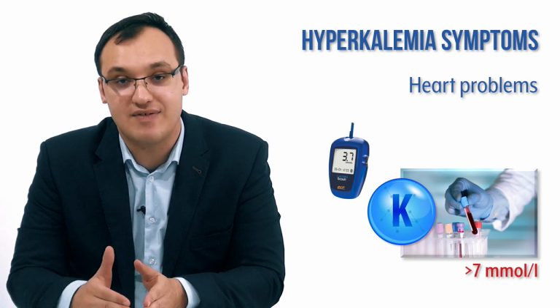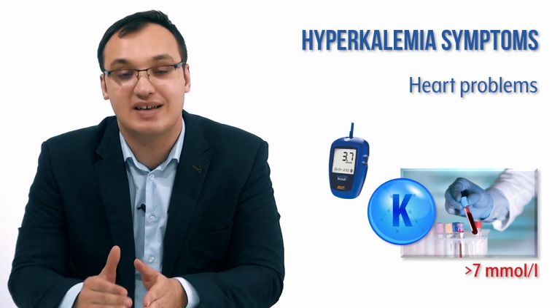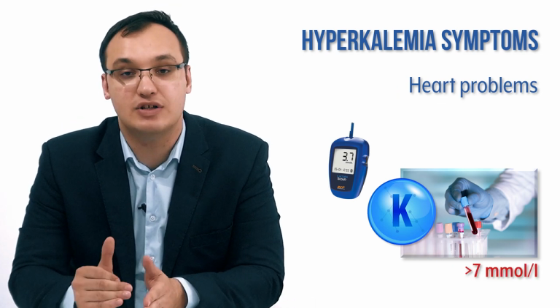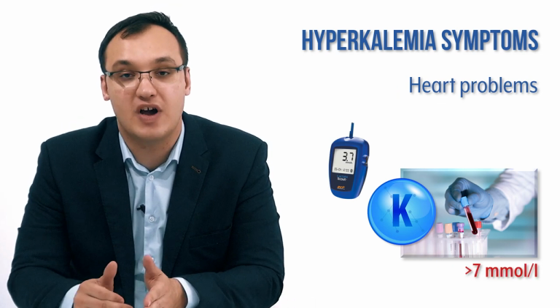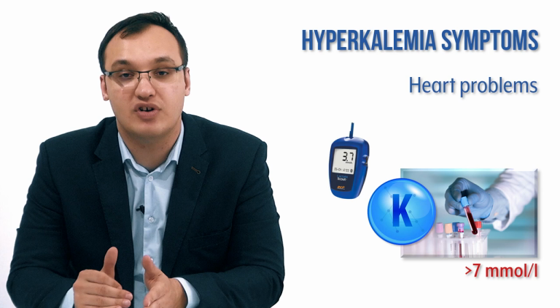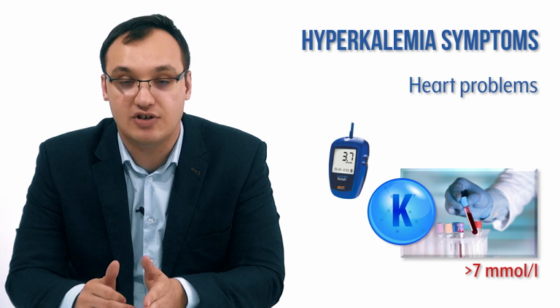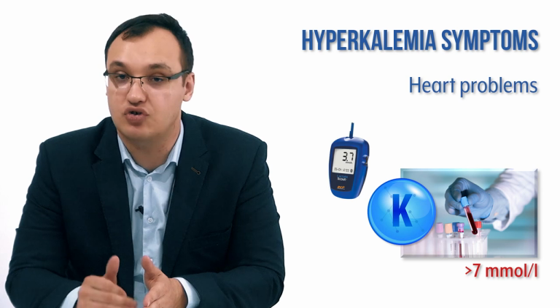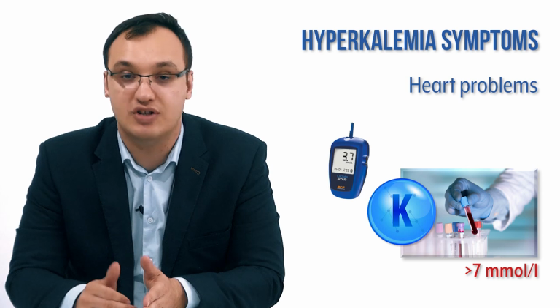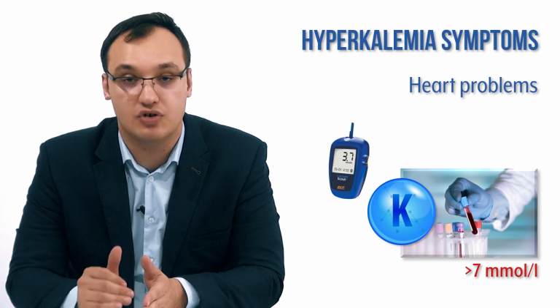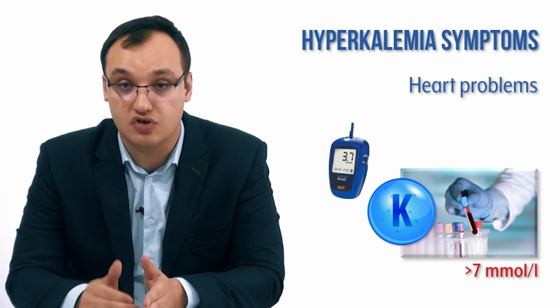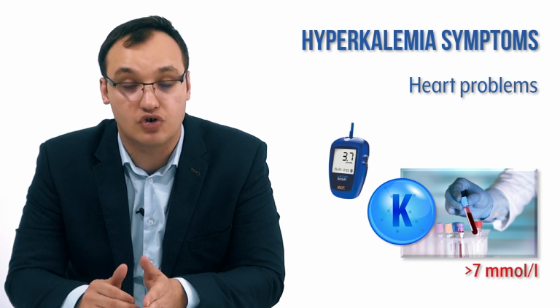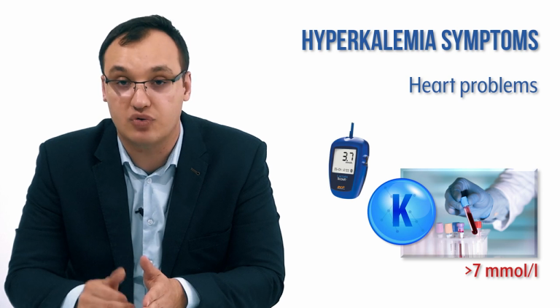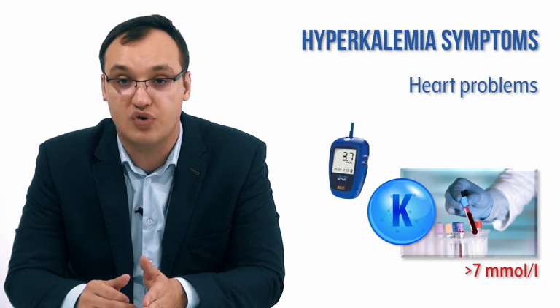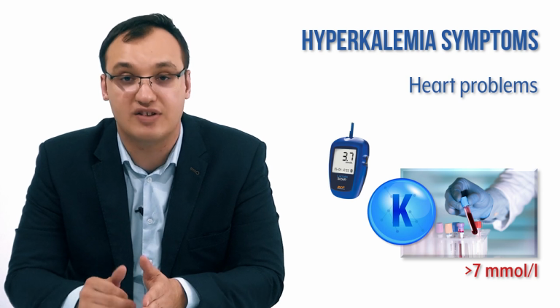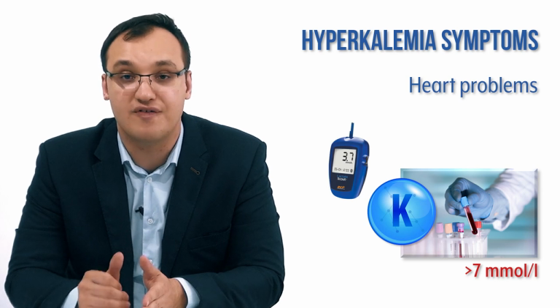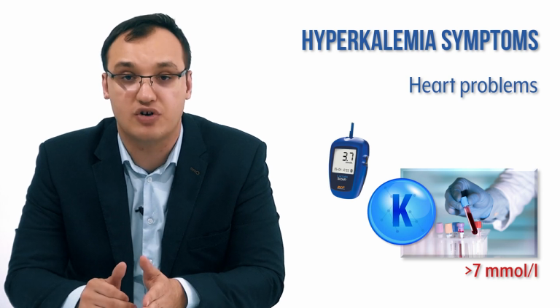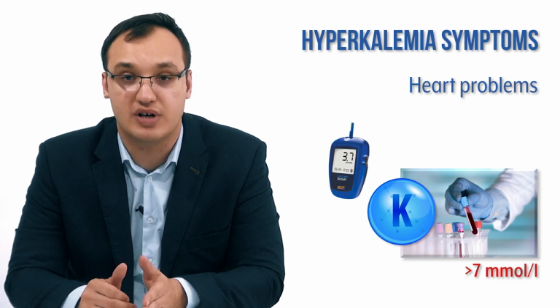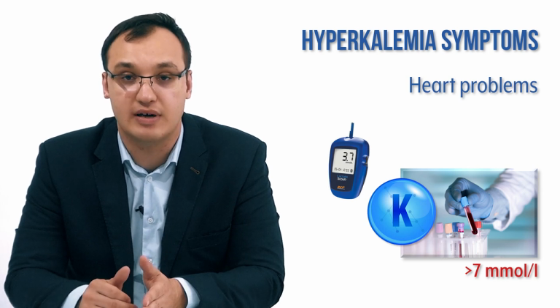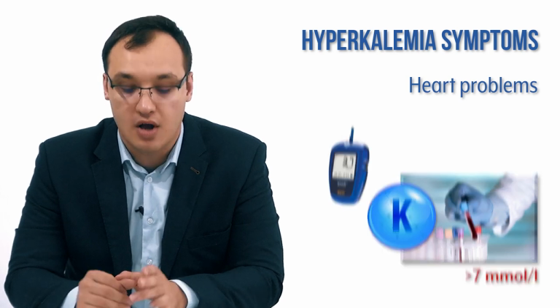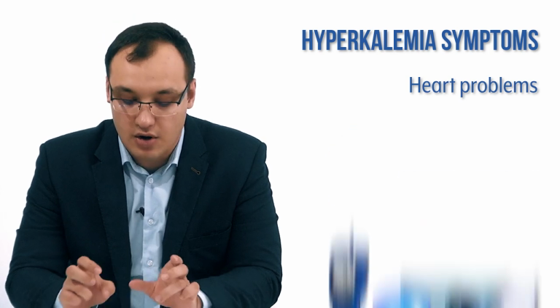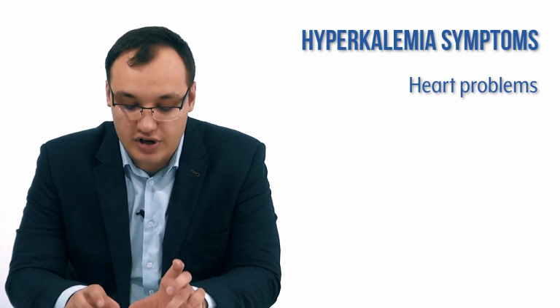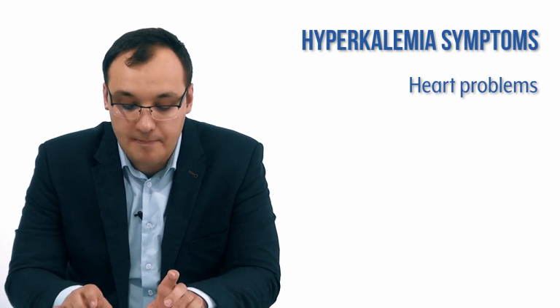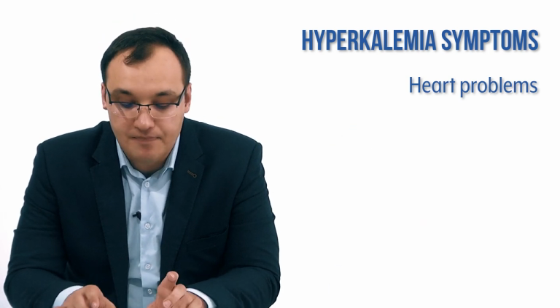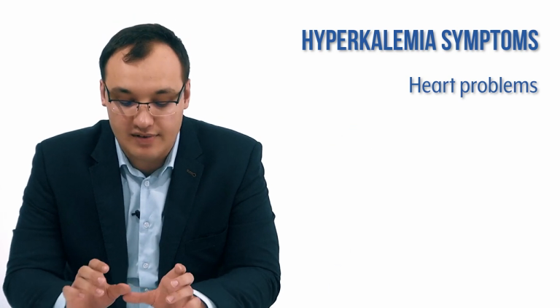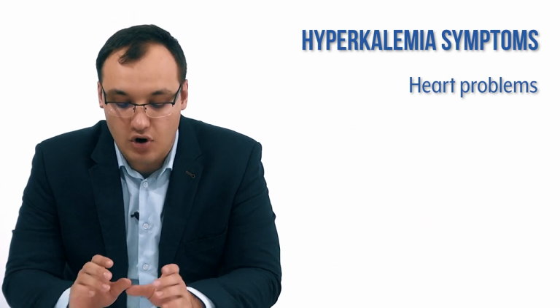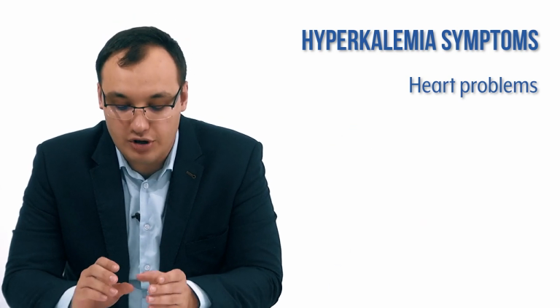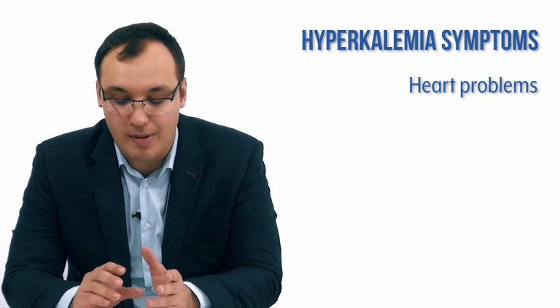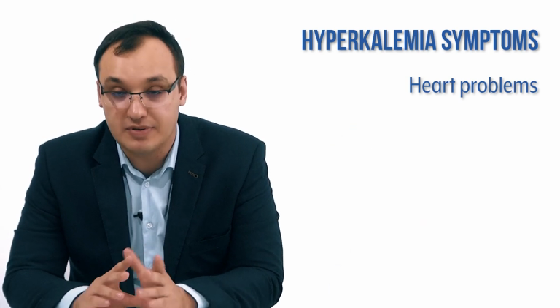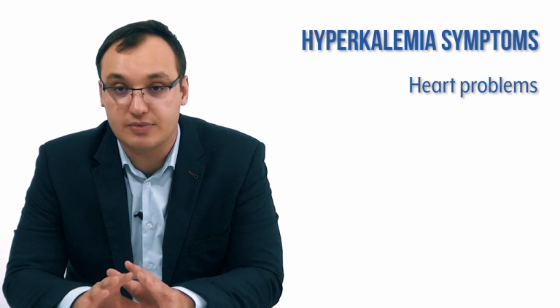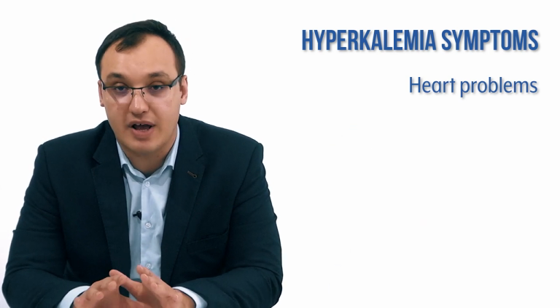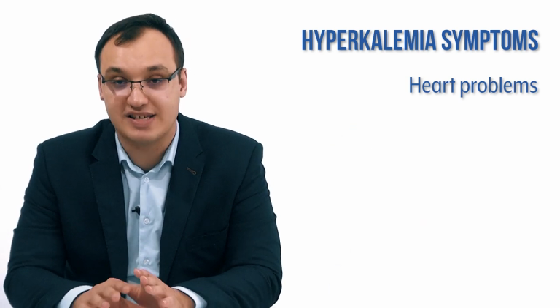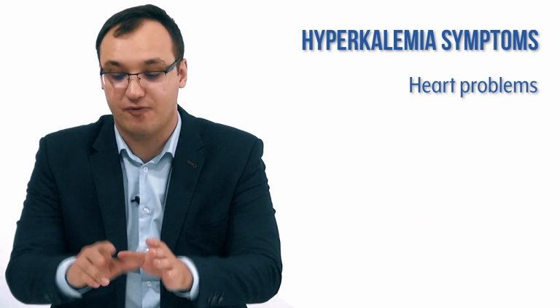If the patient has symptoms and the potassium level is more than 7 mmol/L, it's very dangerous and you need to start treatment very quickly.